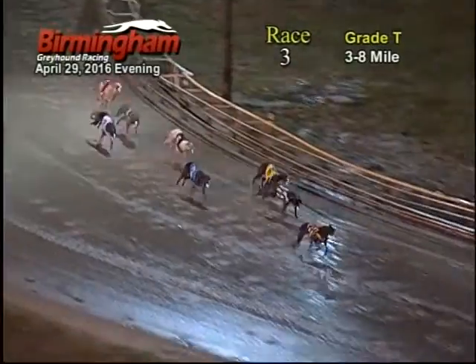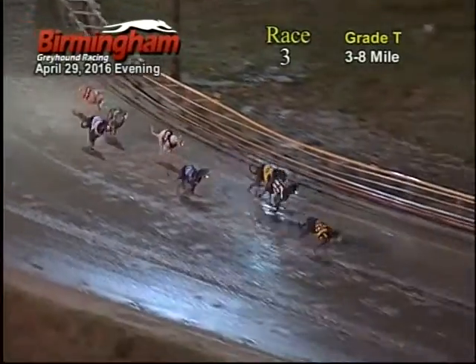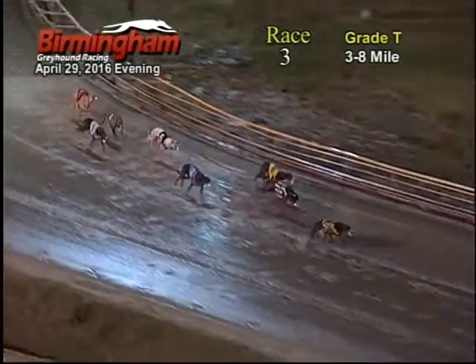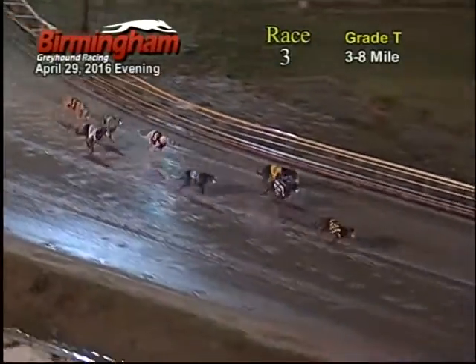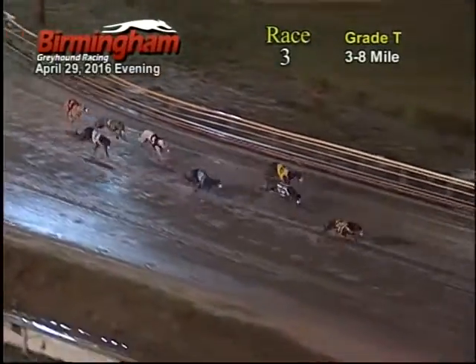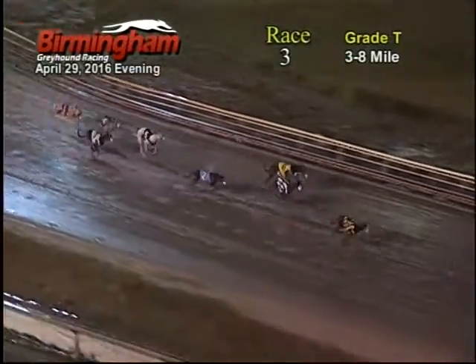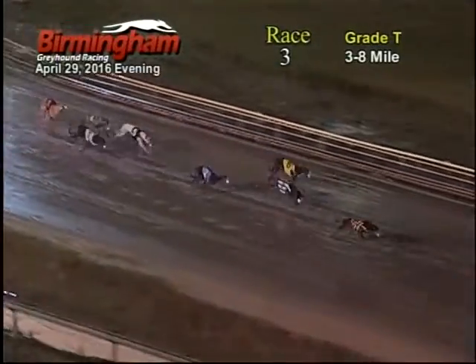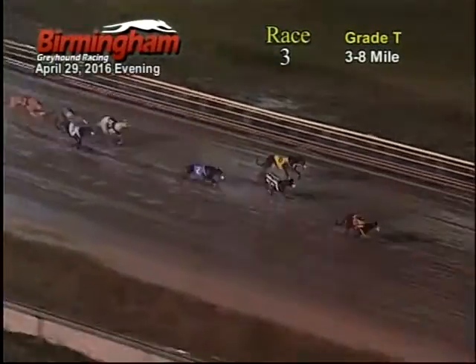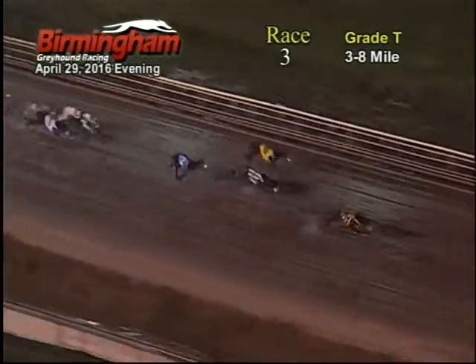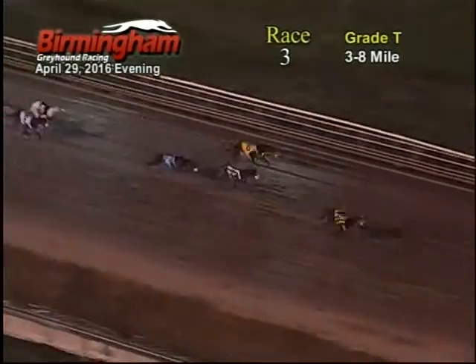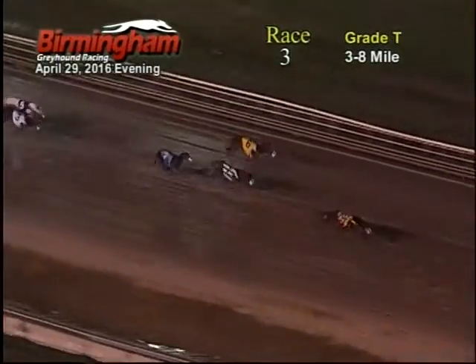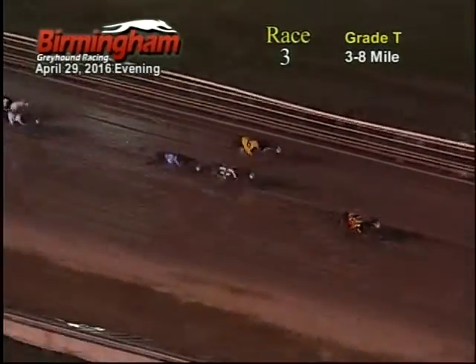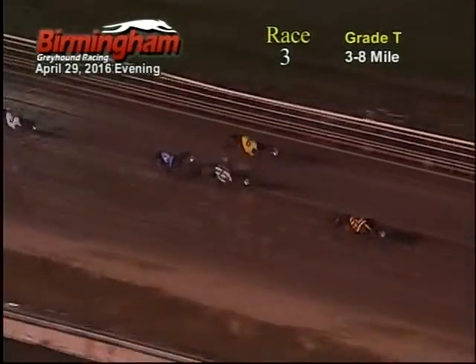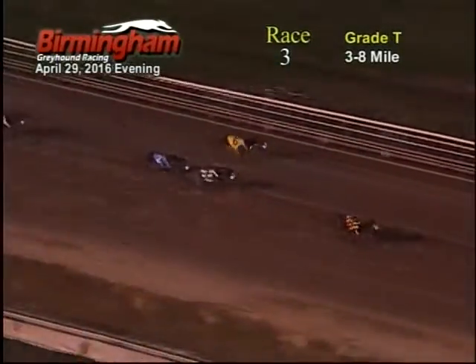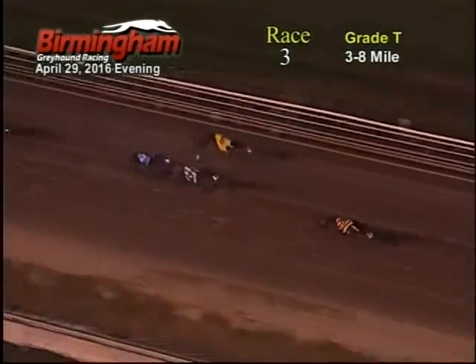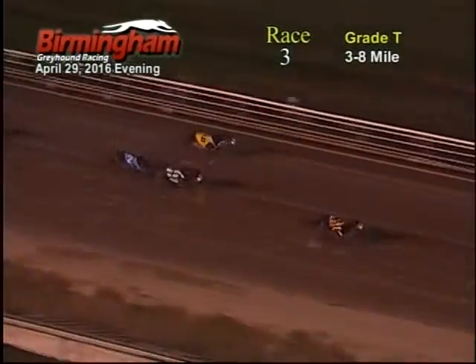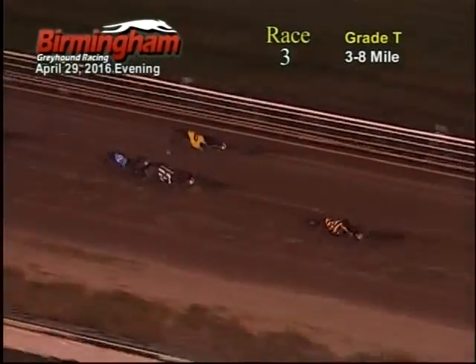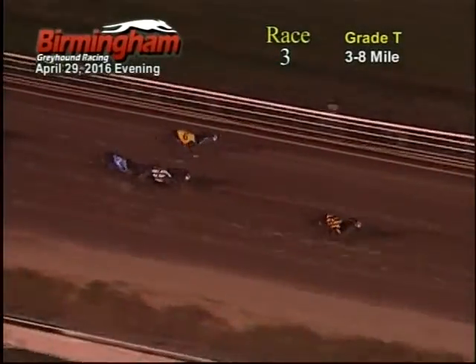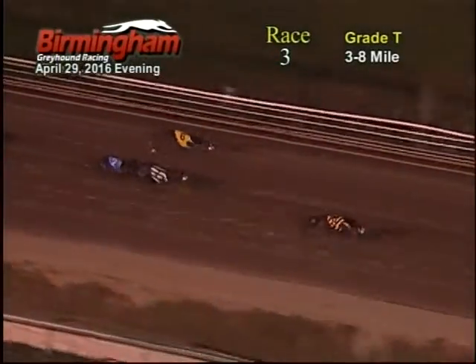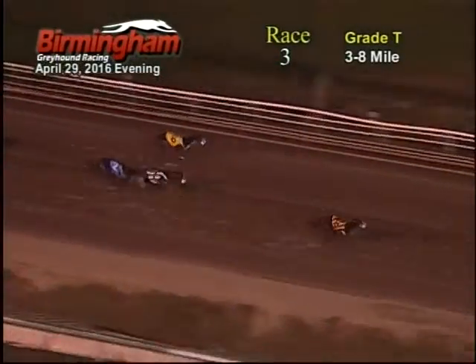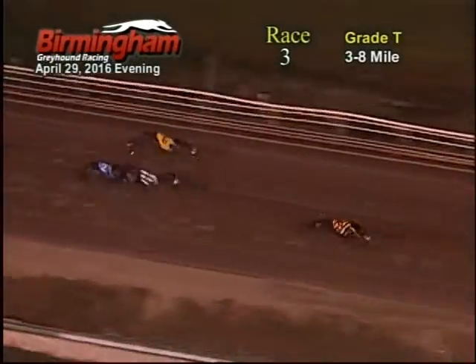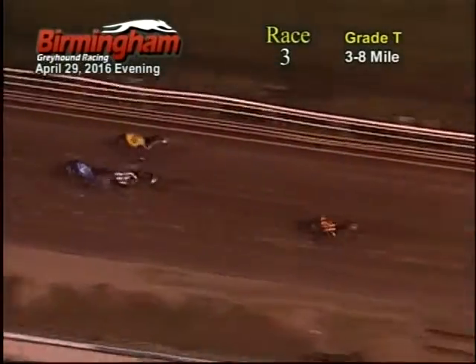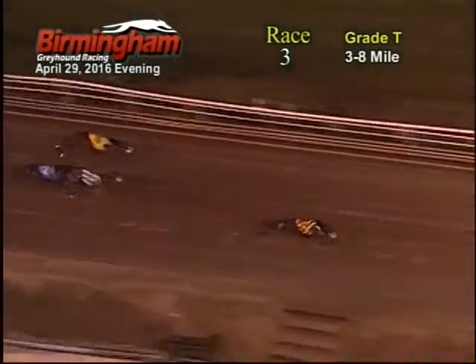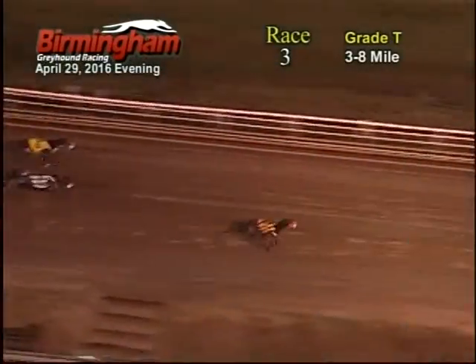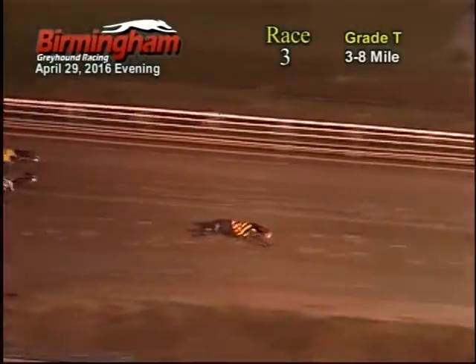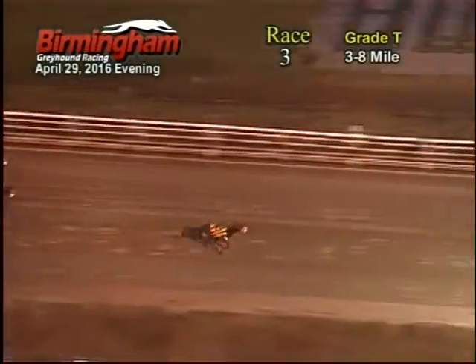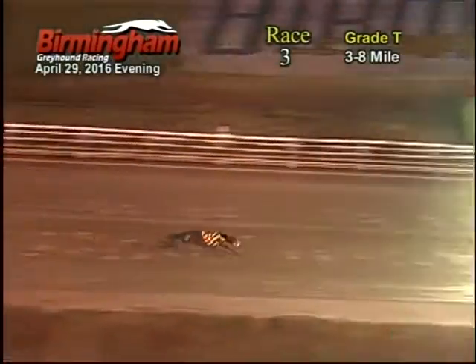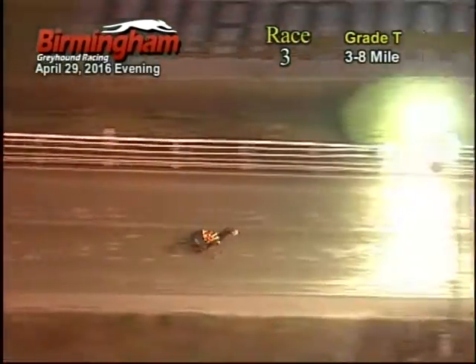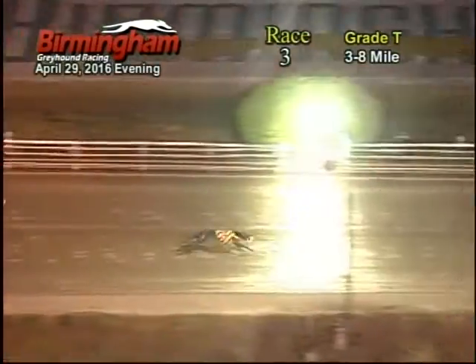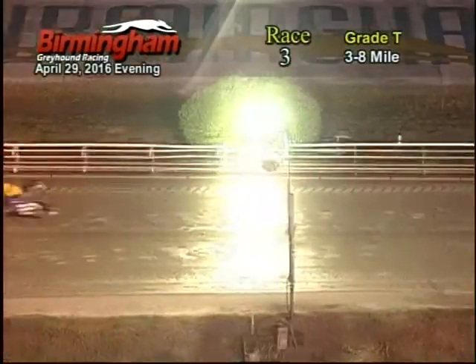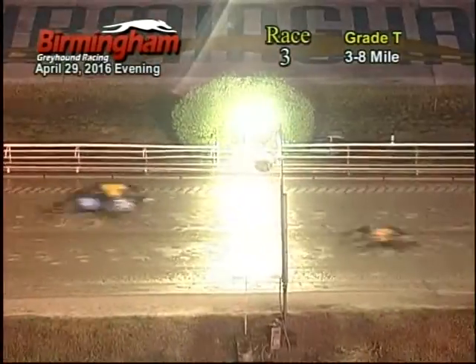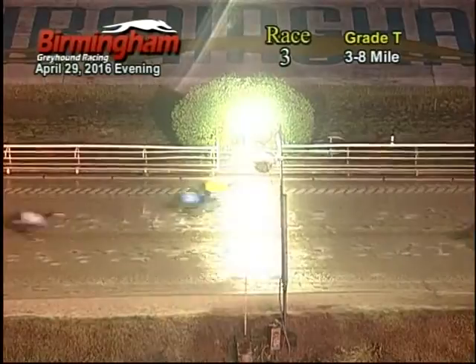As they come to the home stretch, the 8 has the lead, 5 by the 7, 6, 2. As they come towards the finish, the 8 will be your winner.